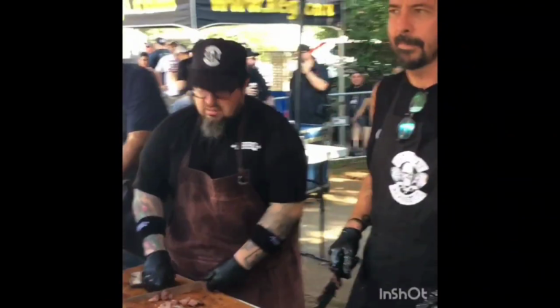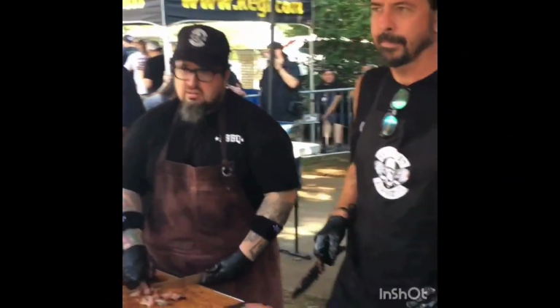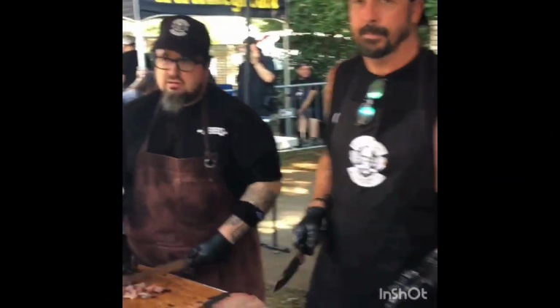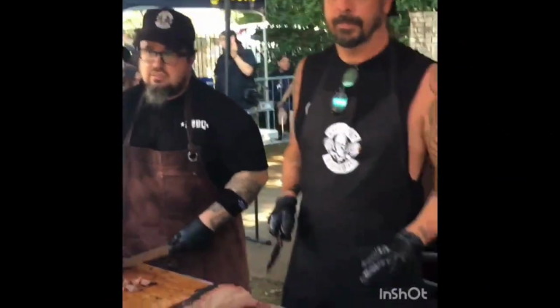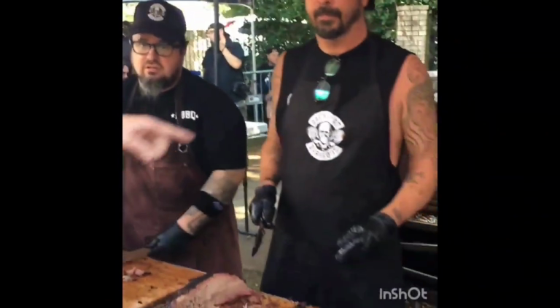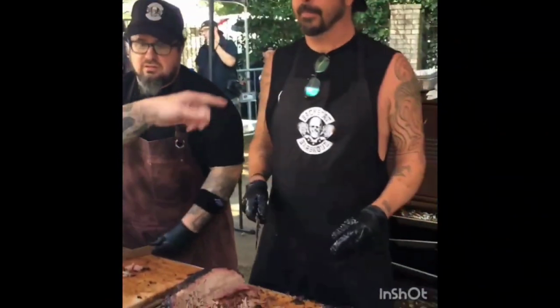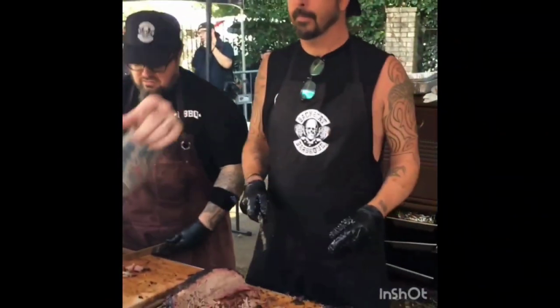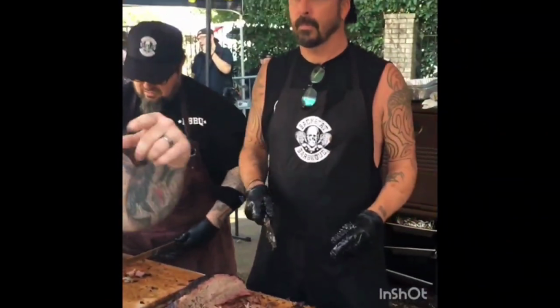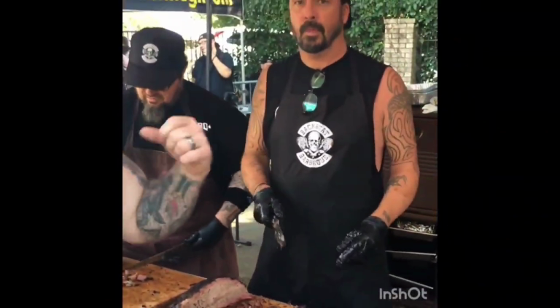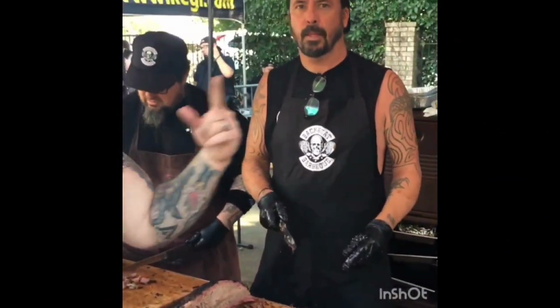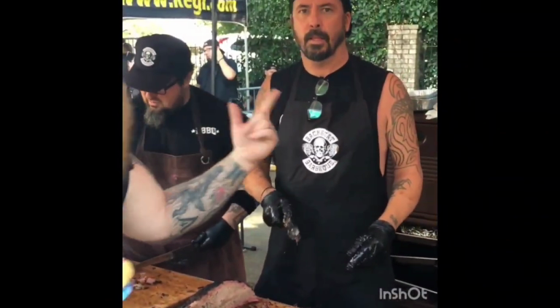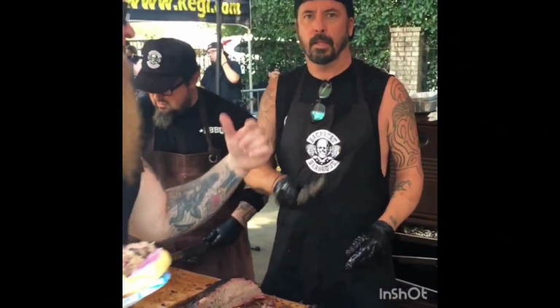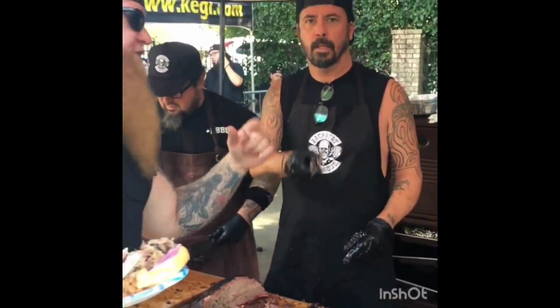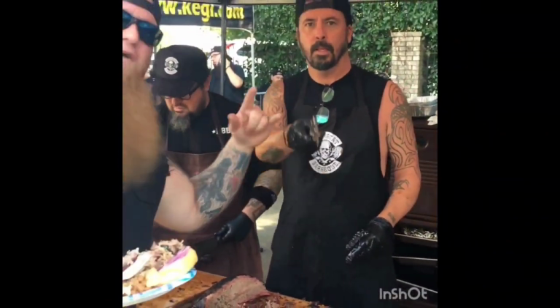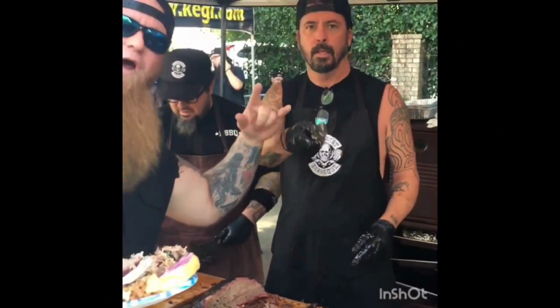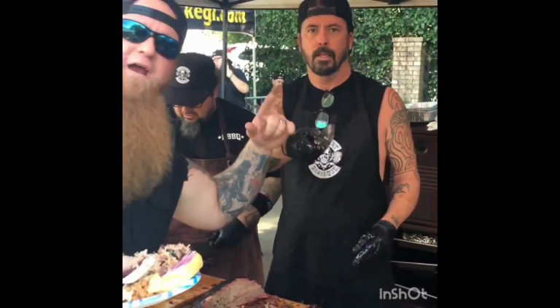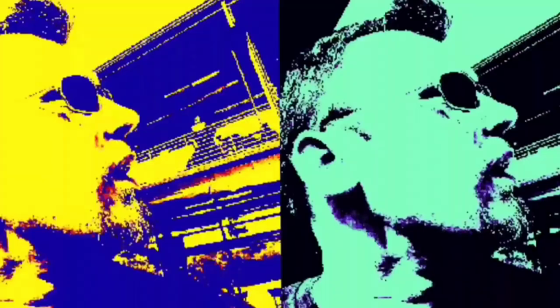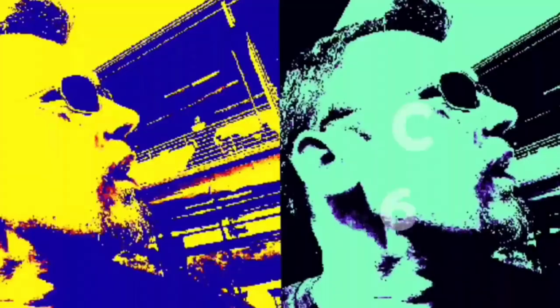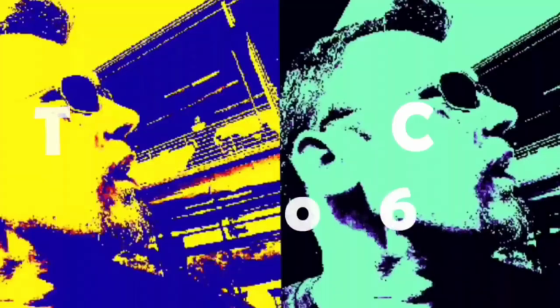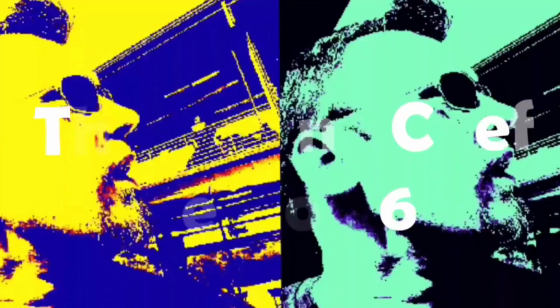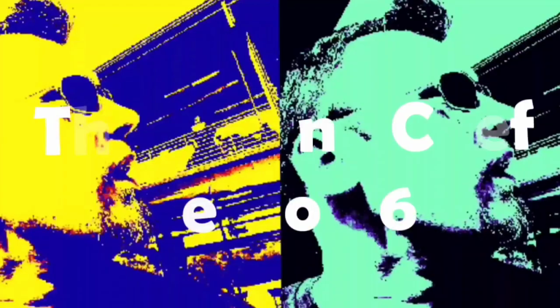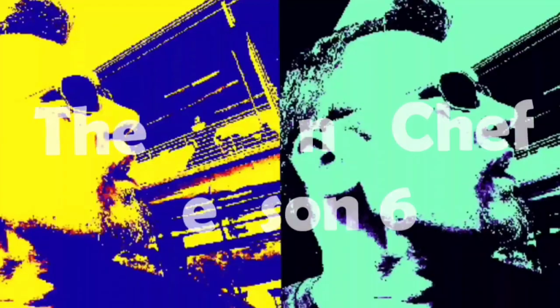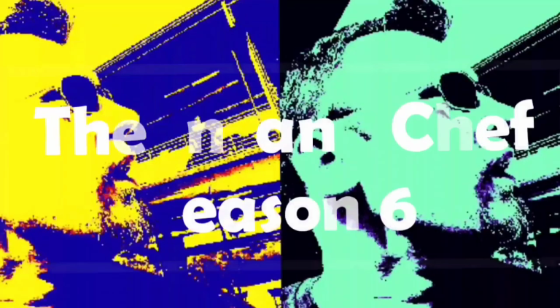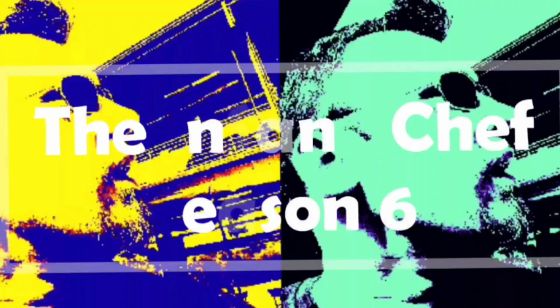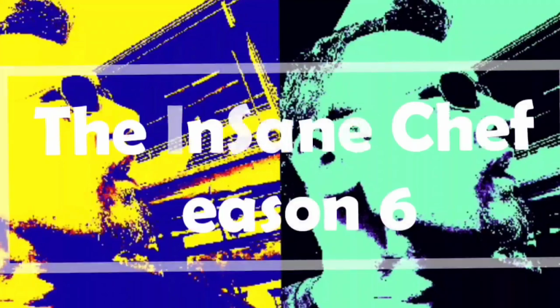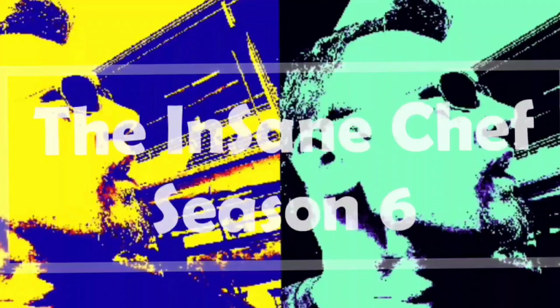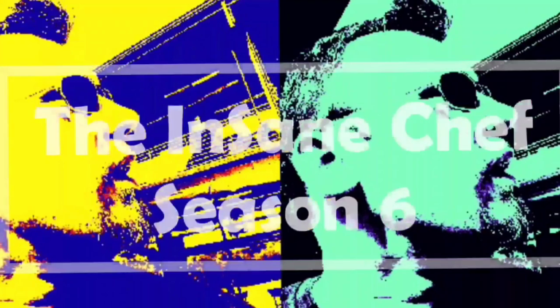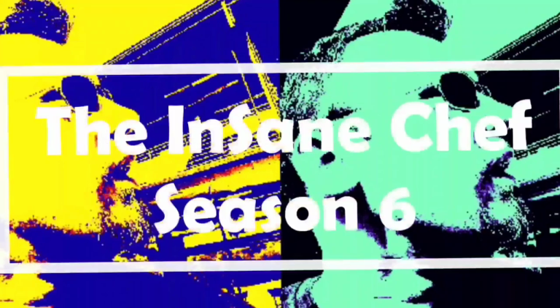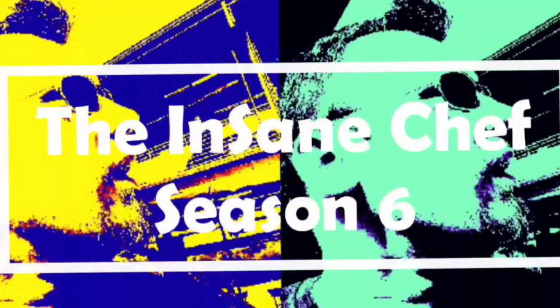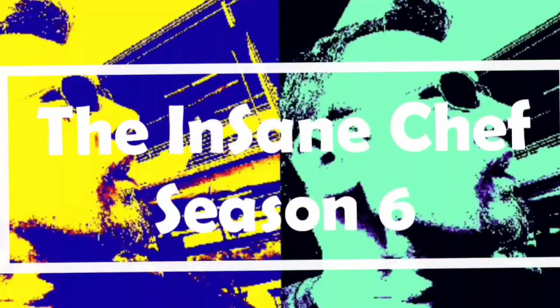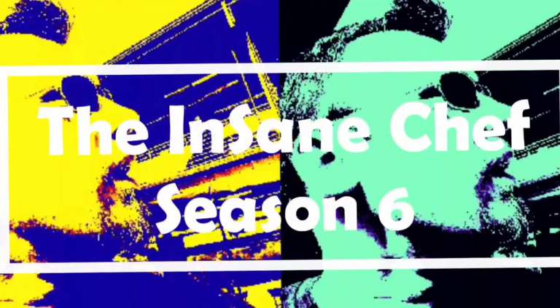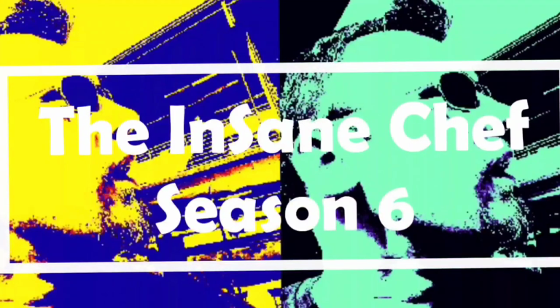Hey man, give it up with the East St. Chef right here. East St. Chef.